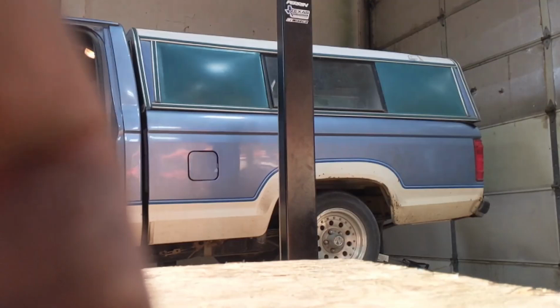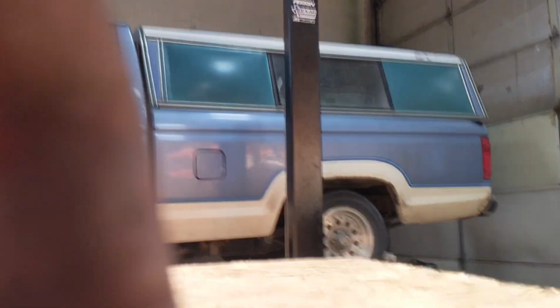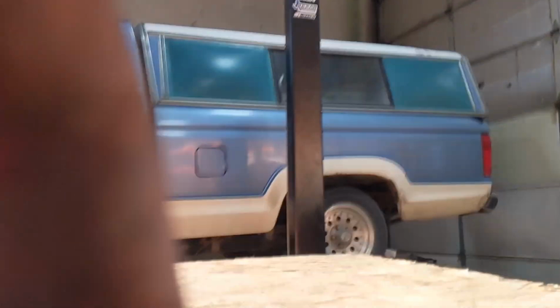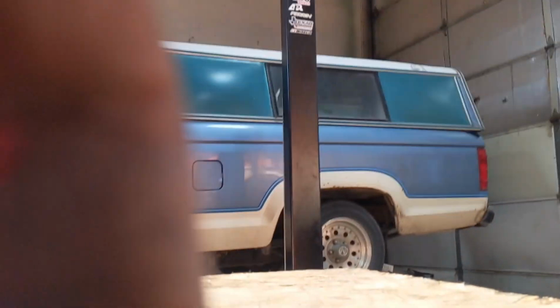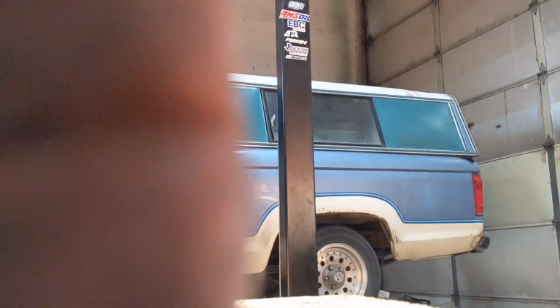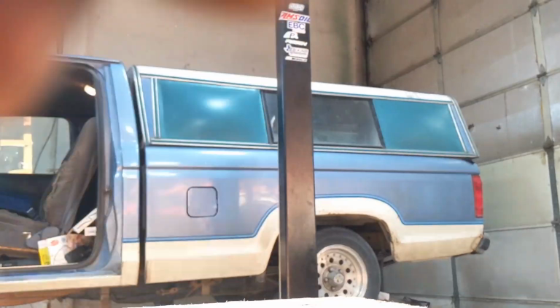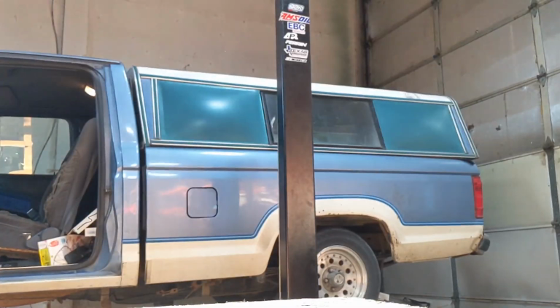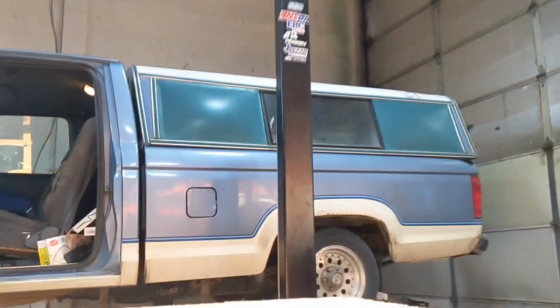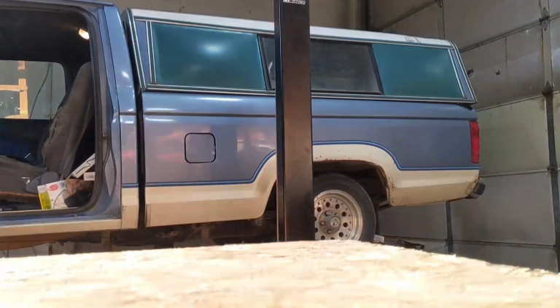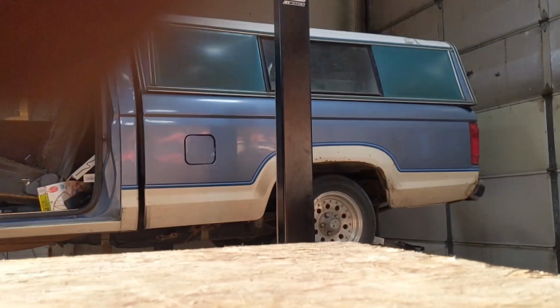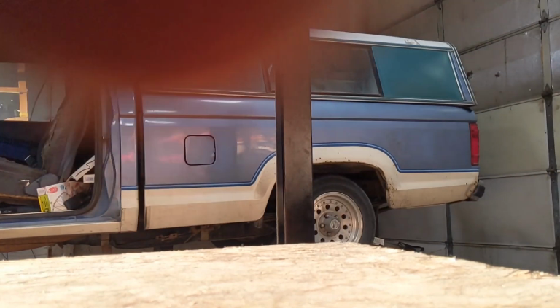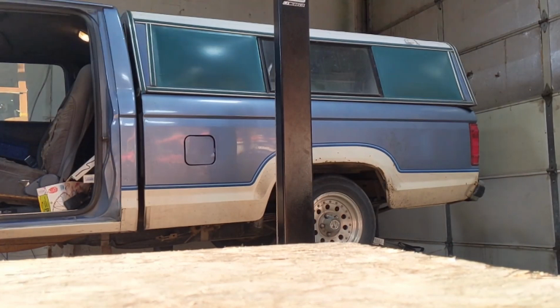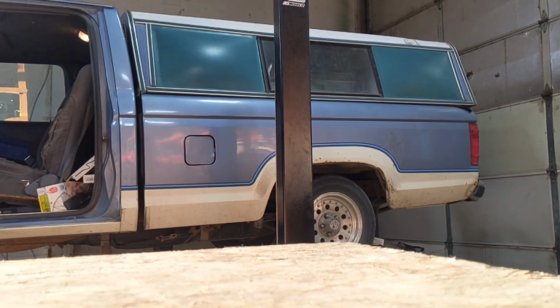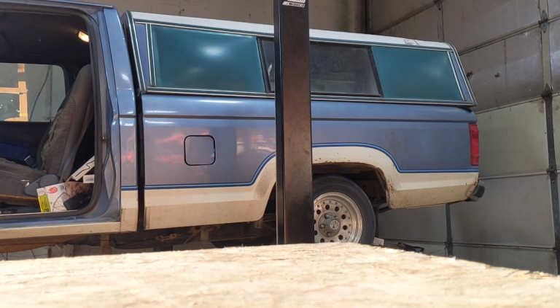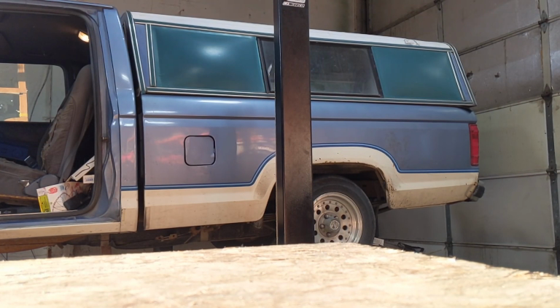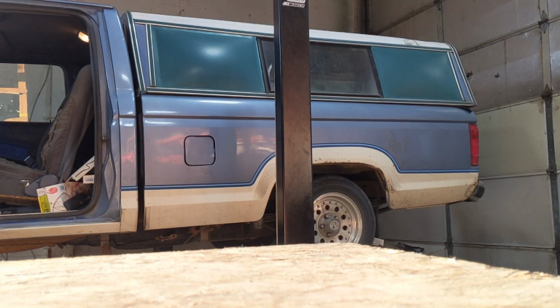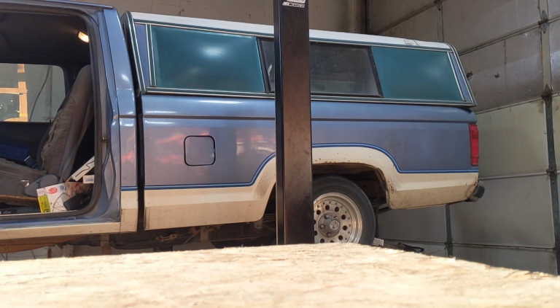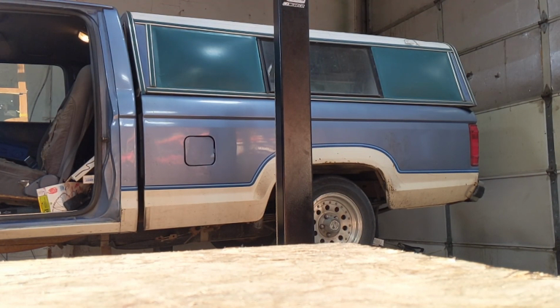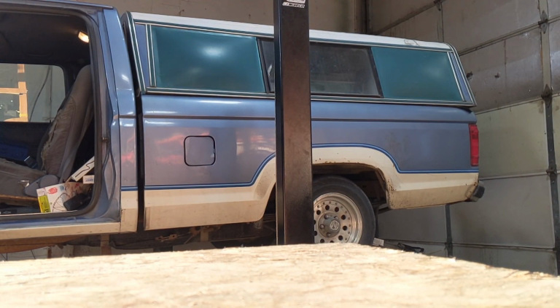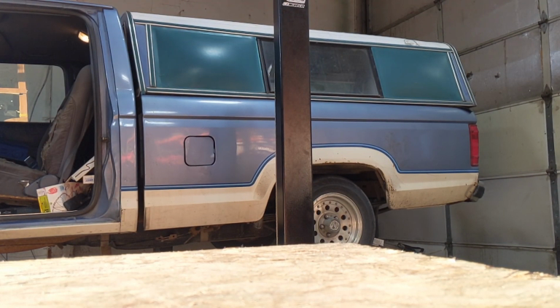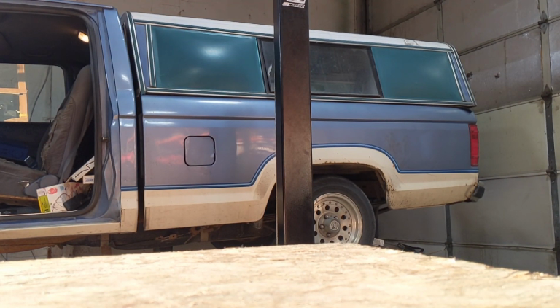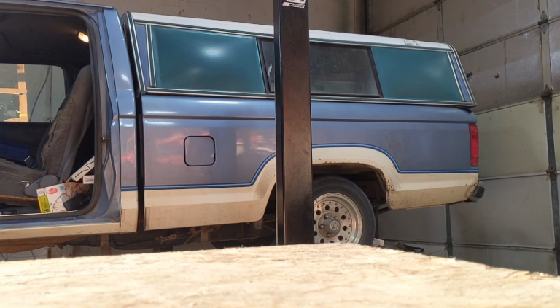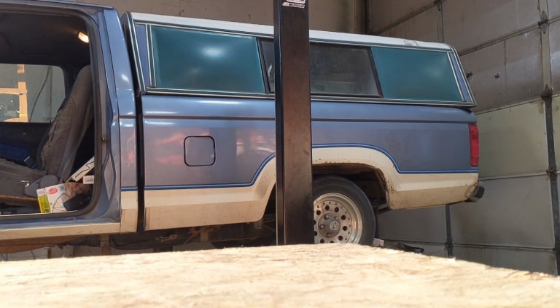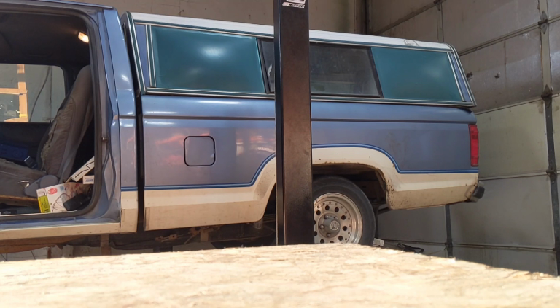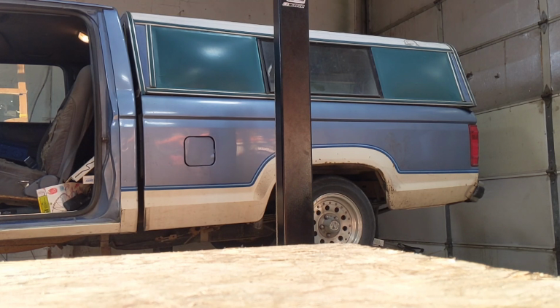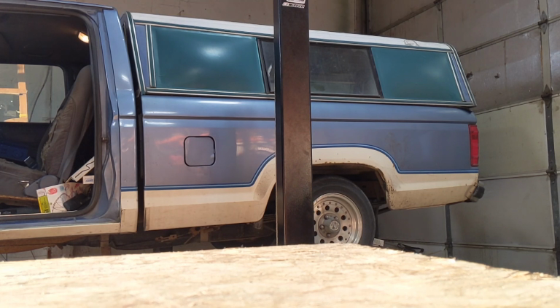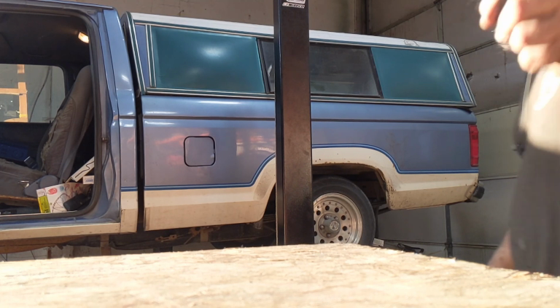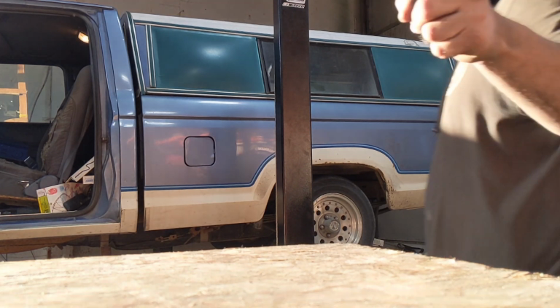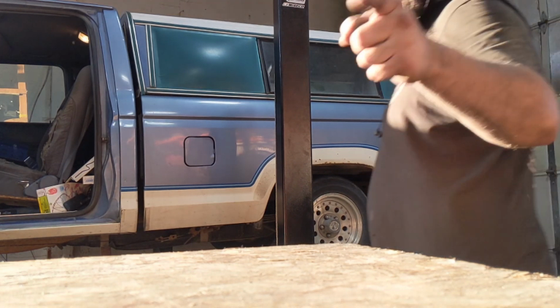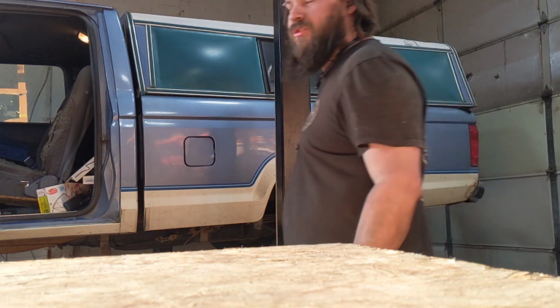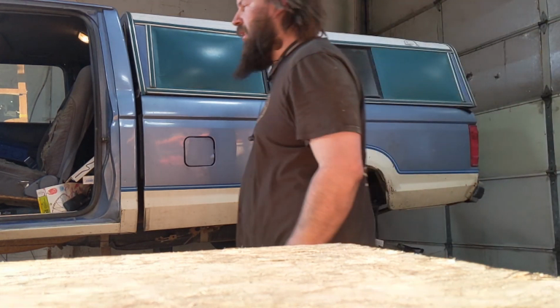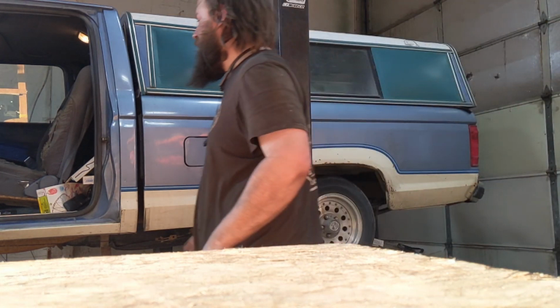Let's give this a rip. Phone's complaining about being hot, so it might be a little fuzzy. But we'll give this a try anyways.